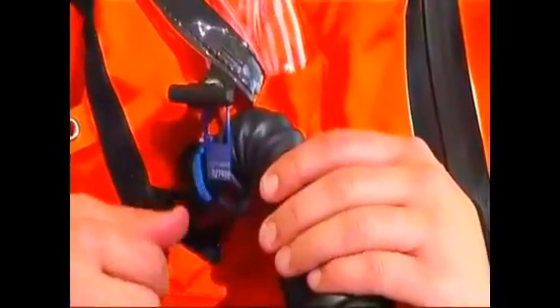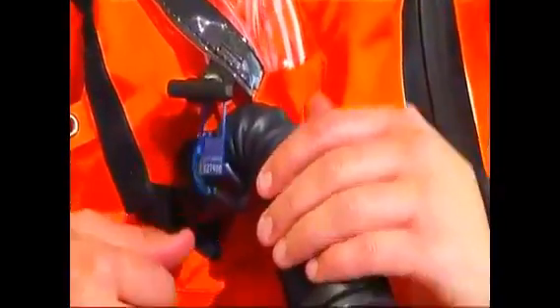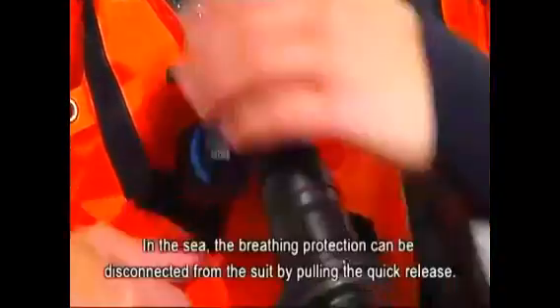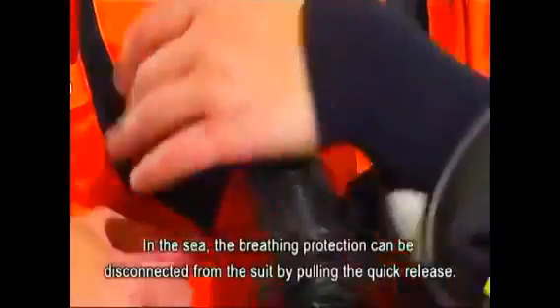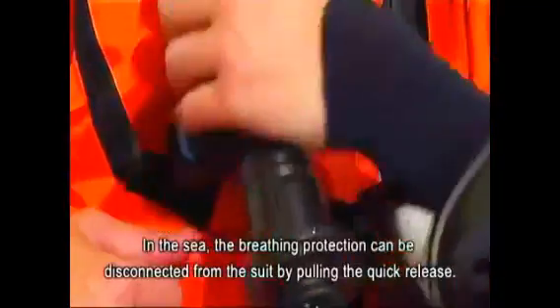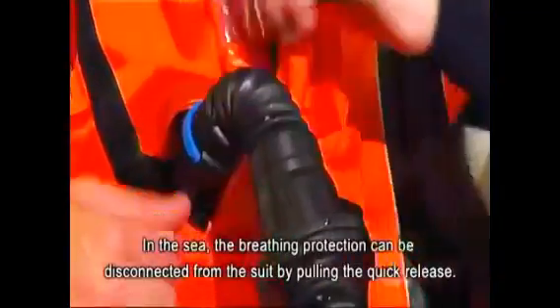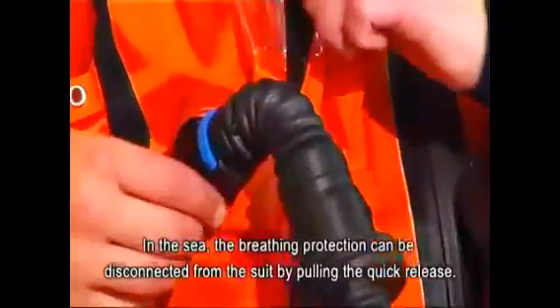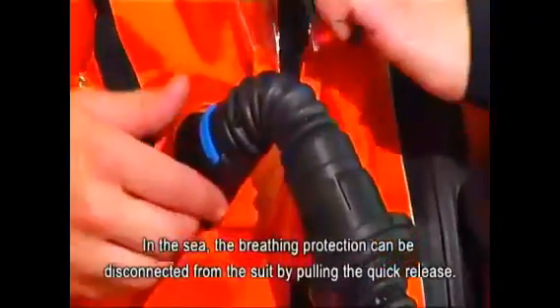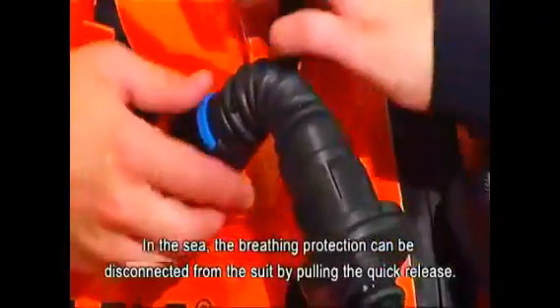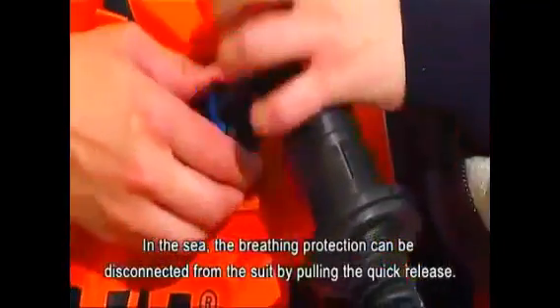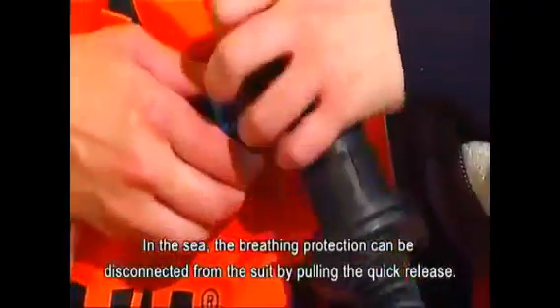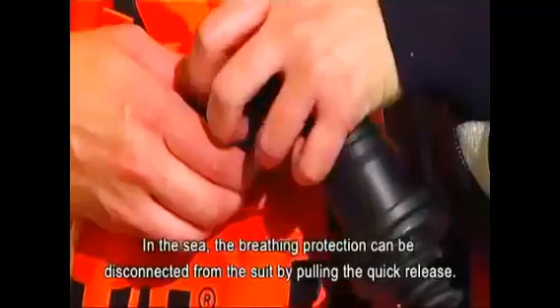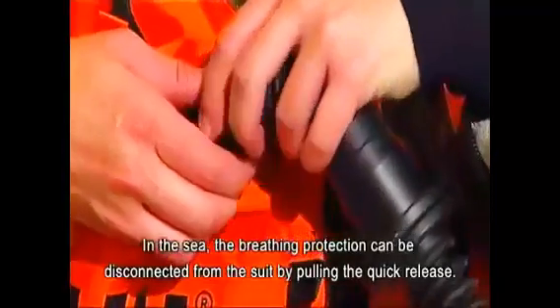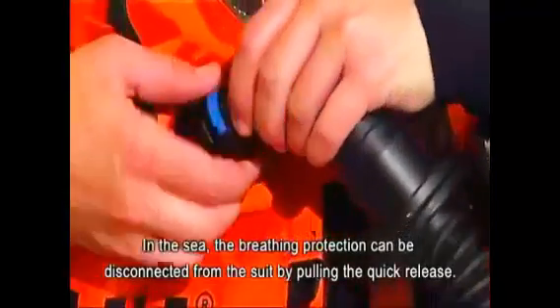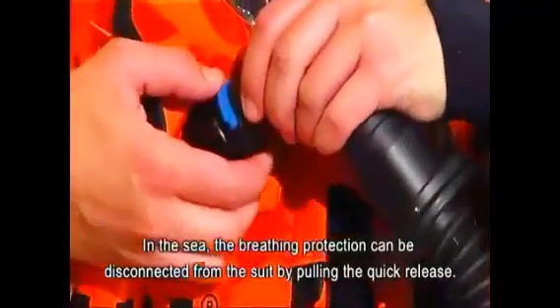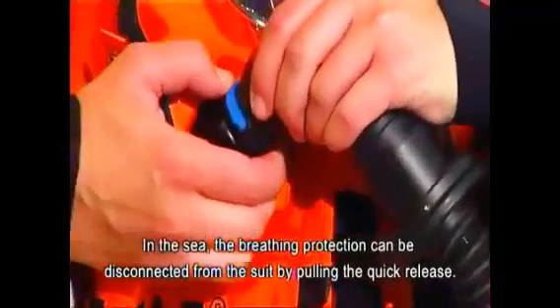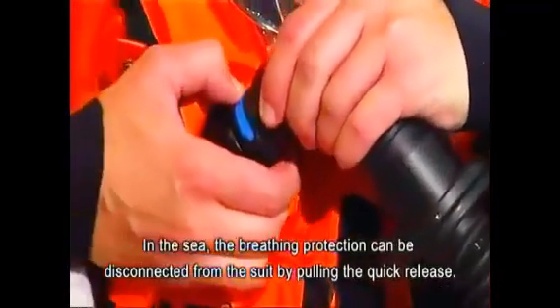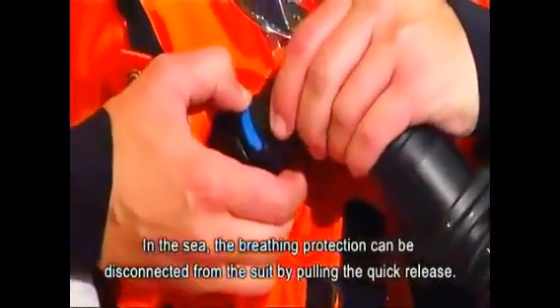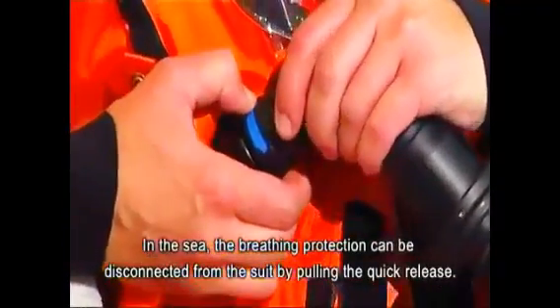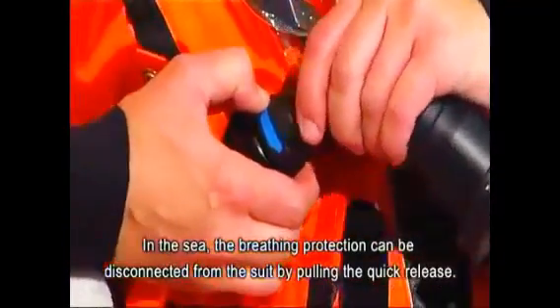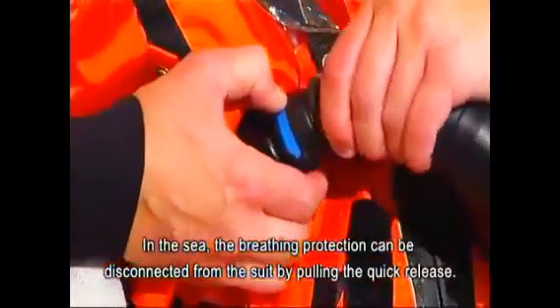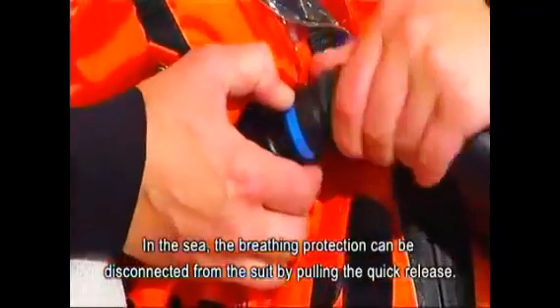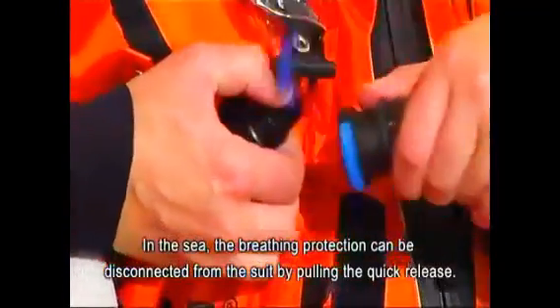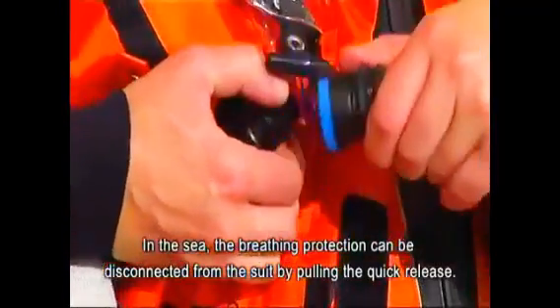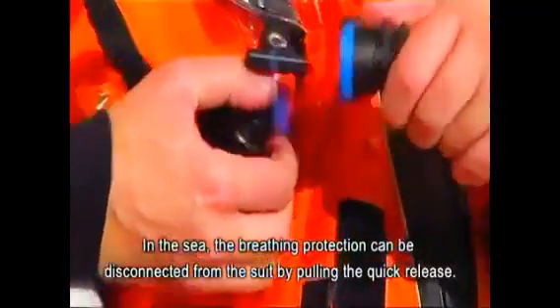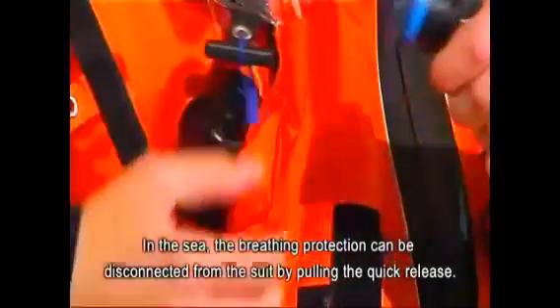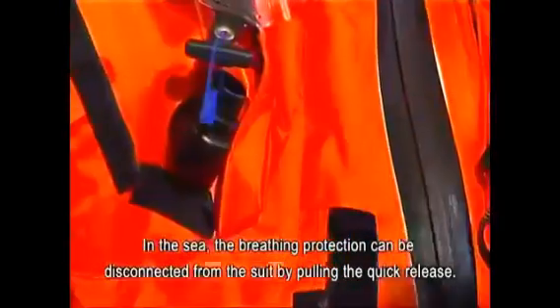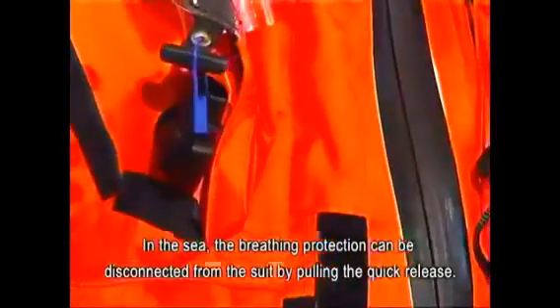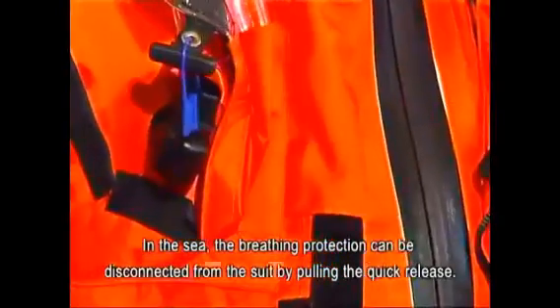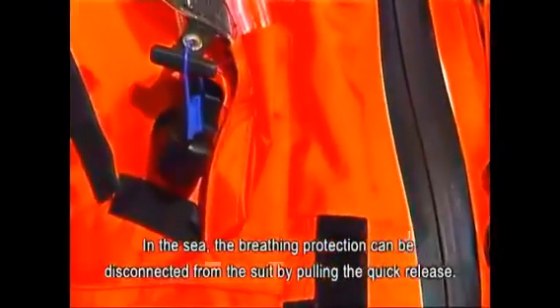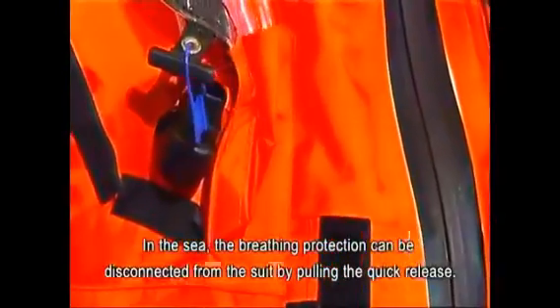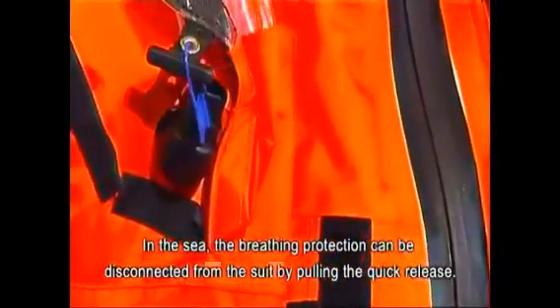In the sea, the breathing protection can be disconnected from the suit by pulling the quick release.